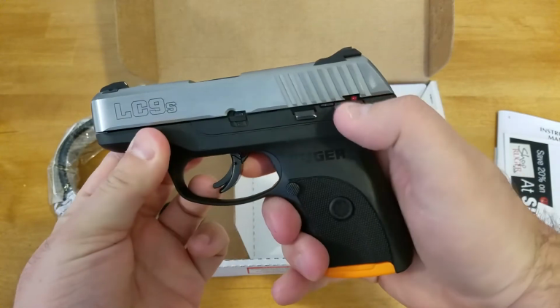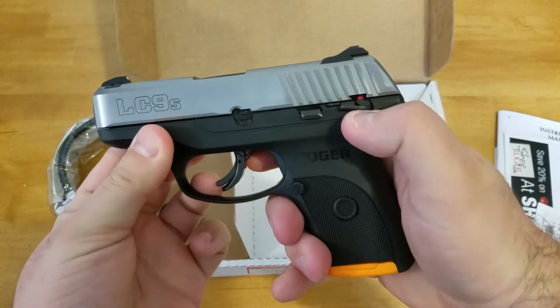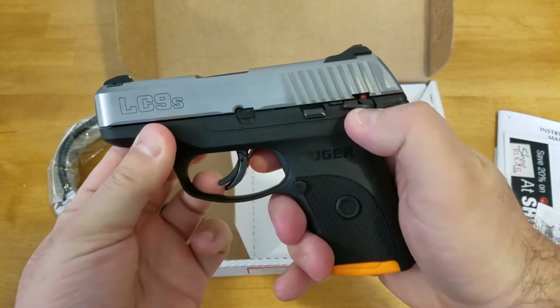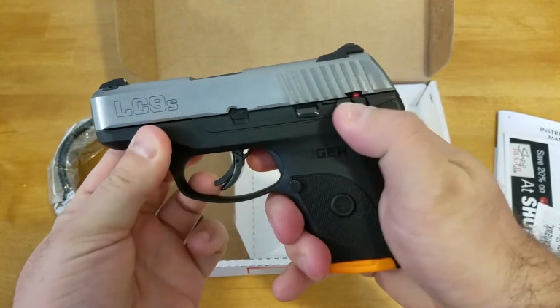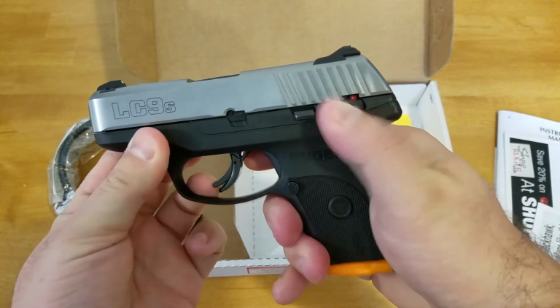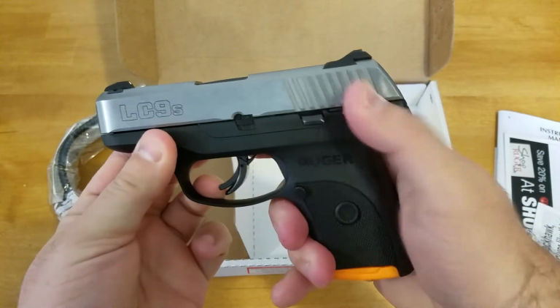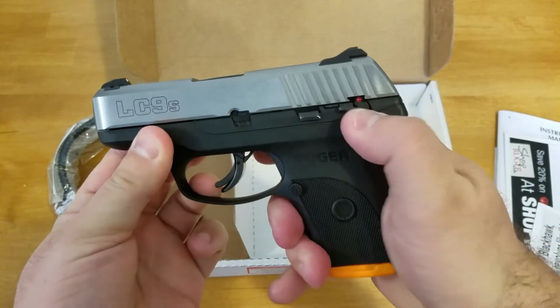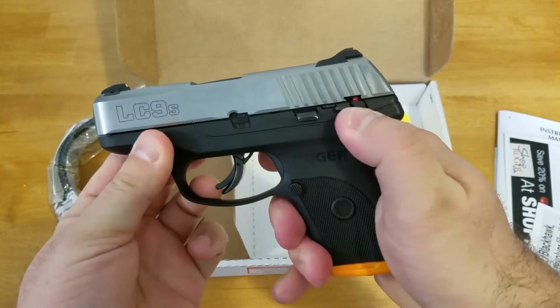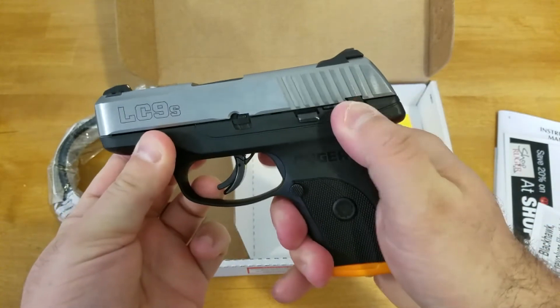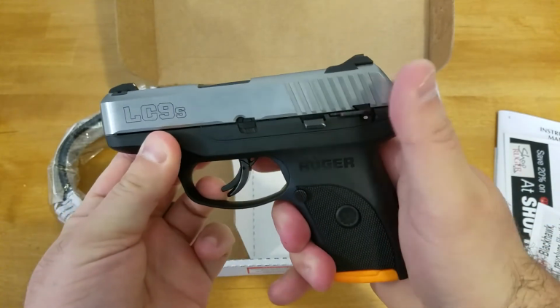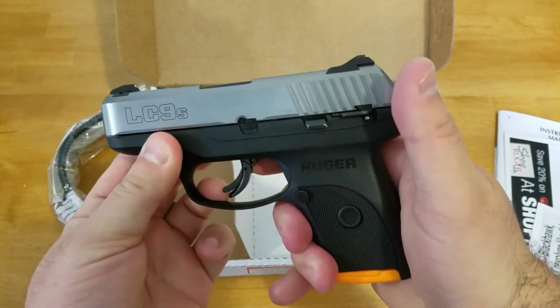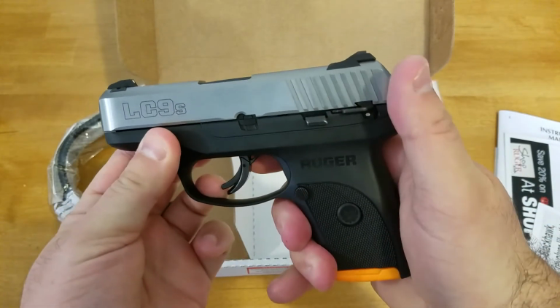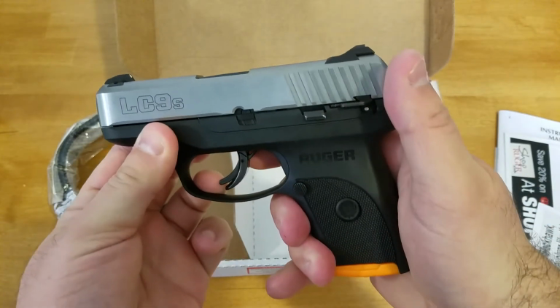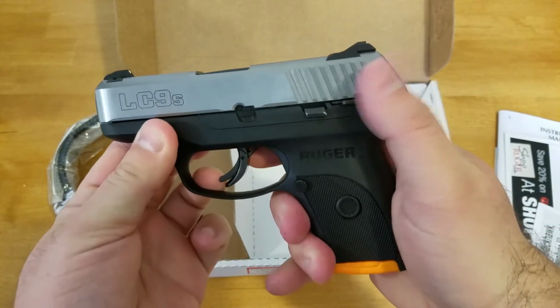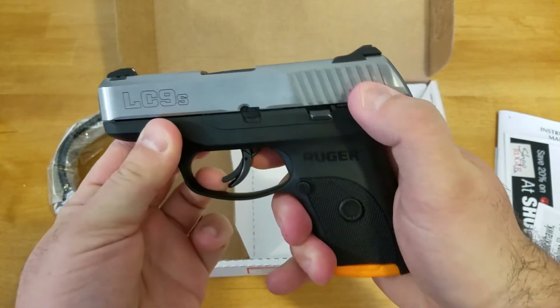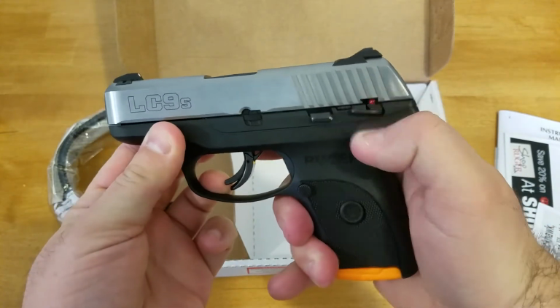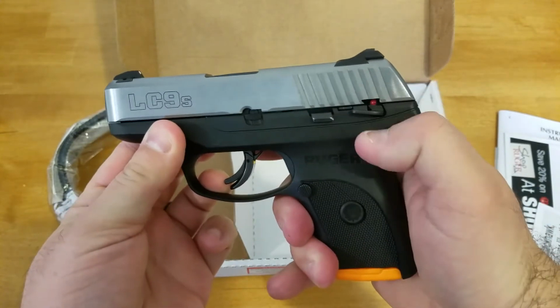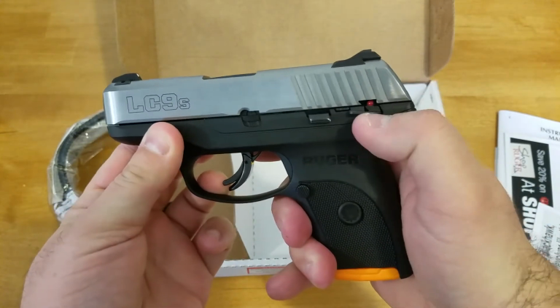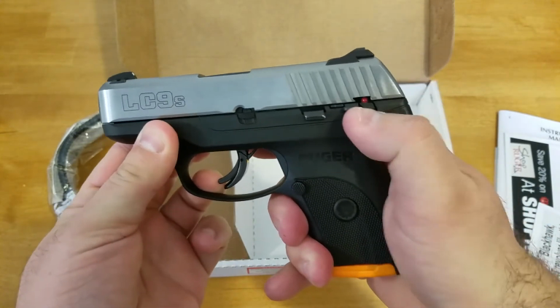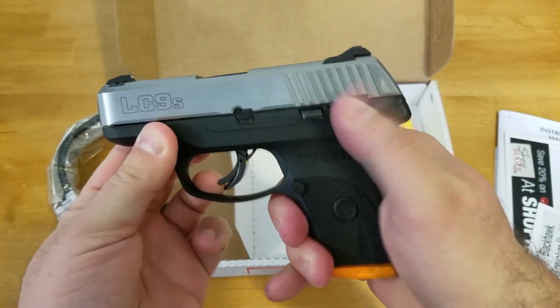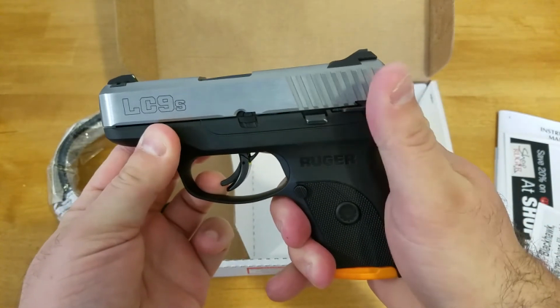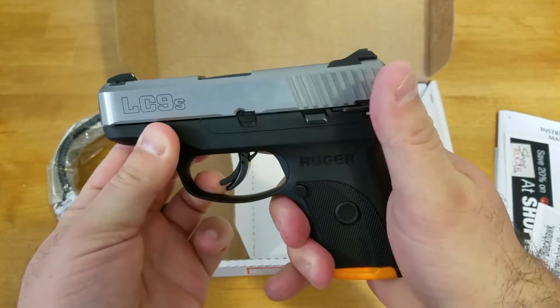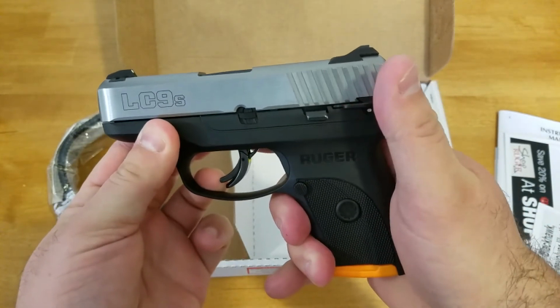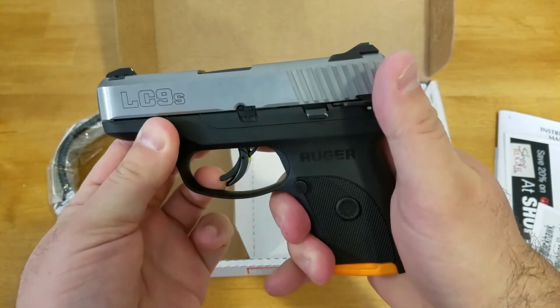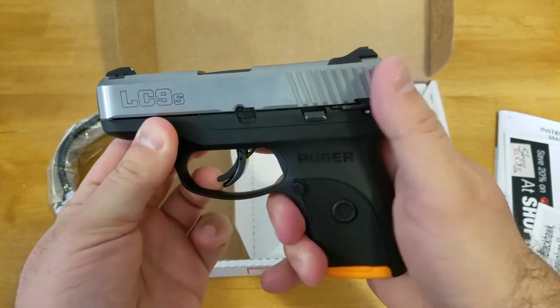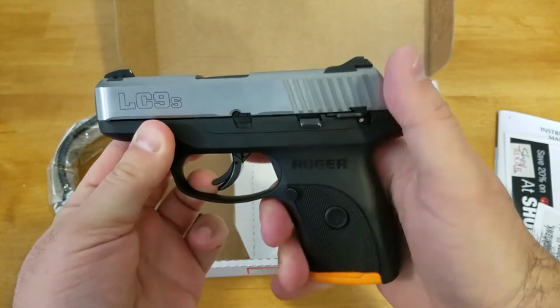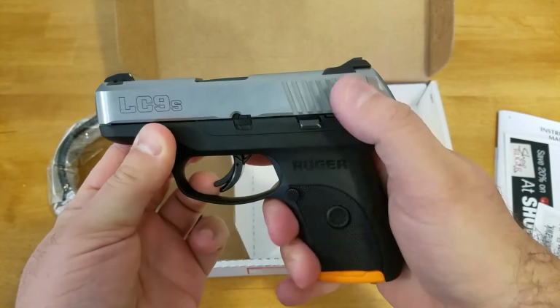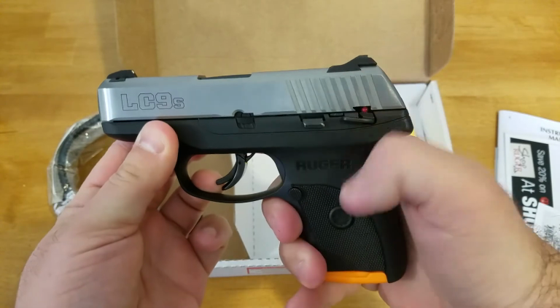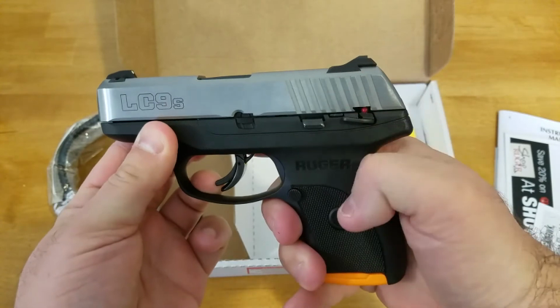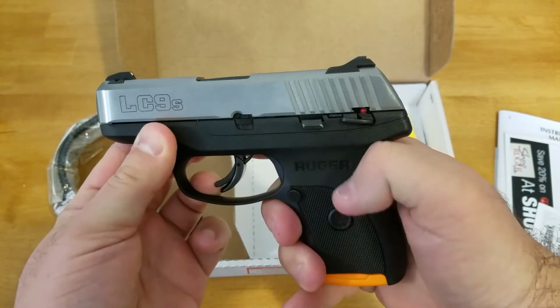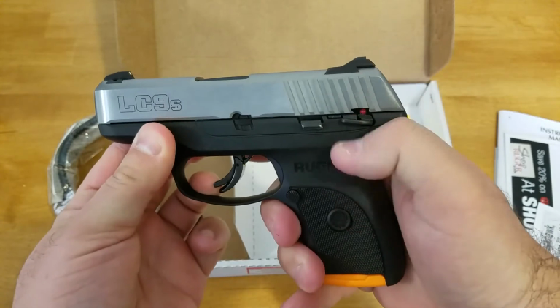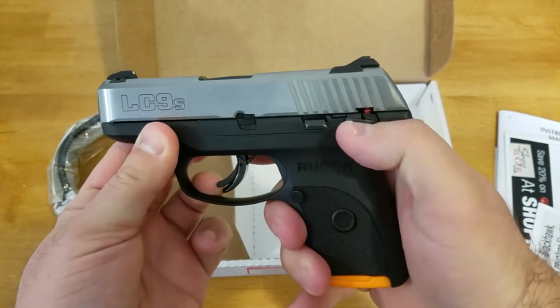Got the safety right here. Safety is a little tough going up, but it slides off easy.